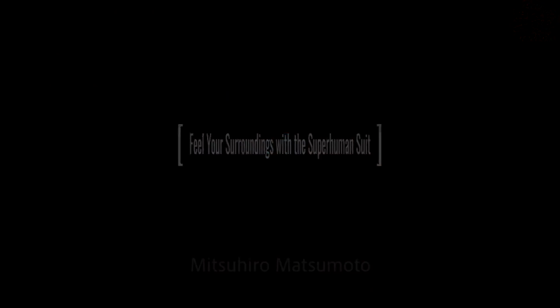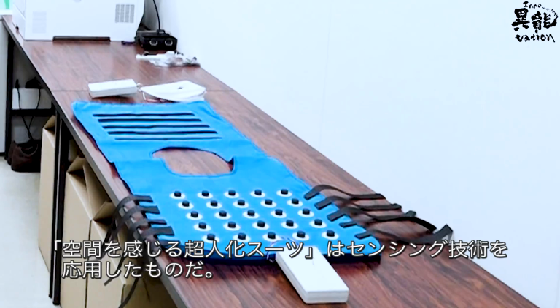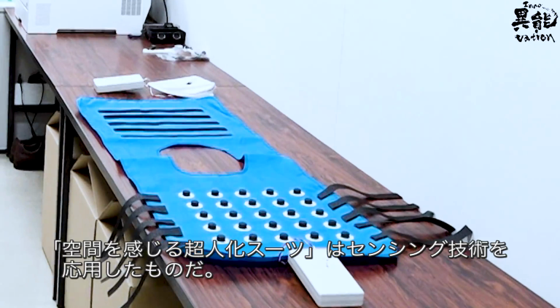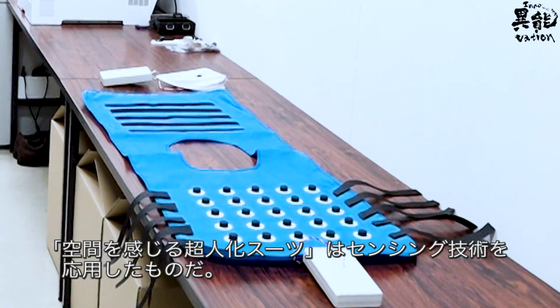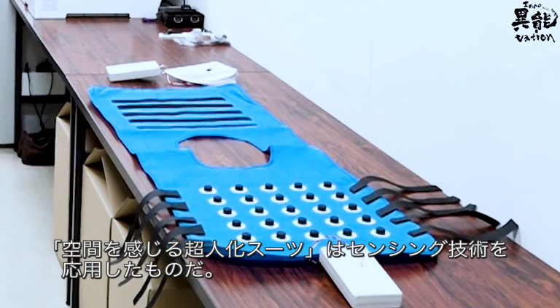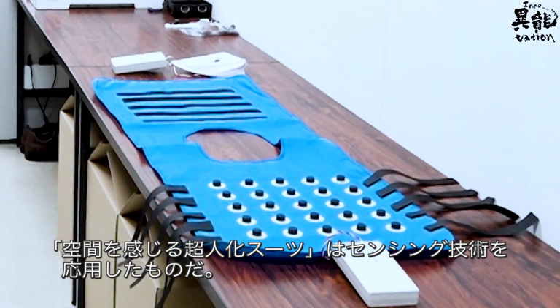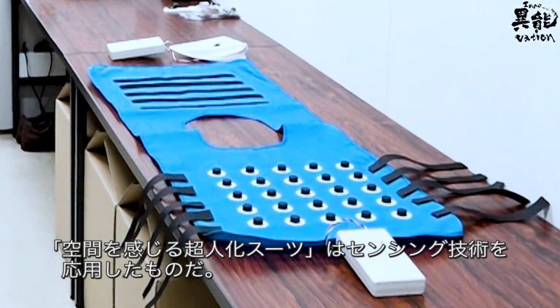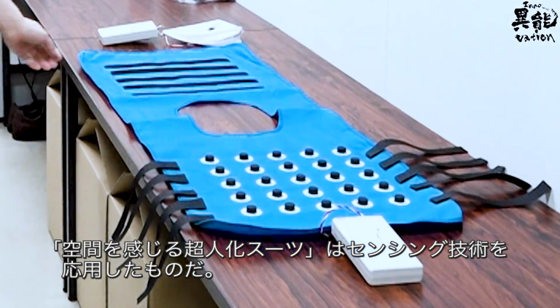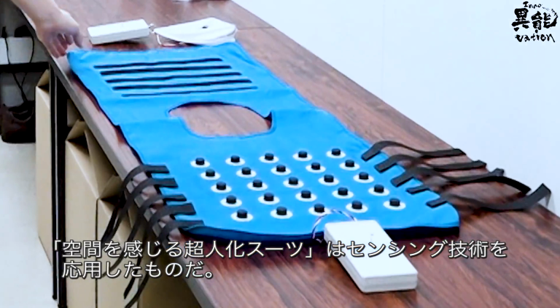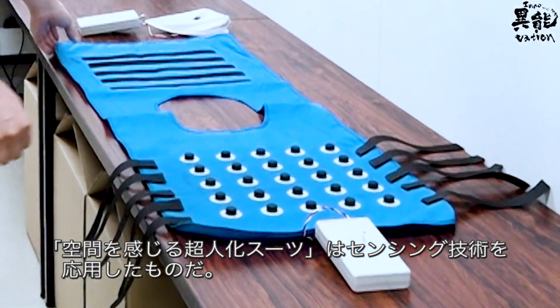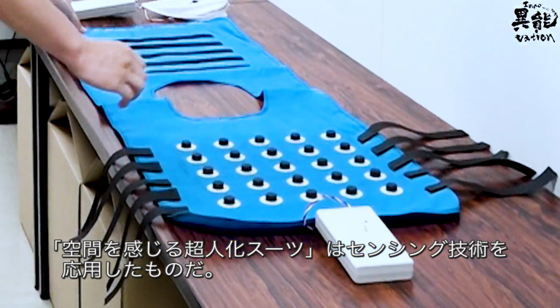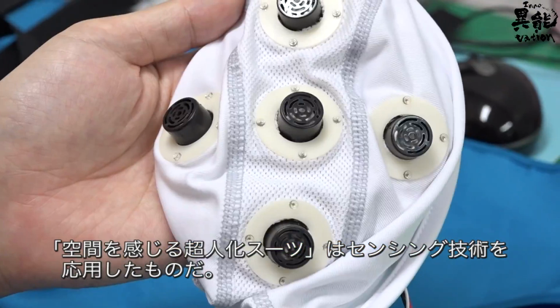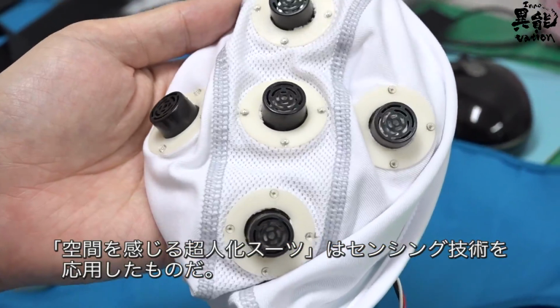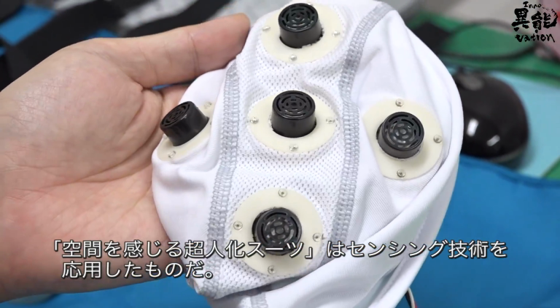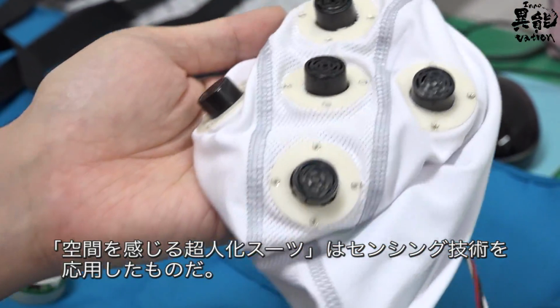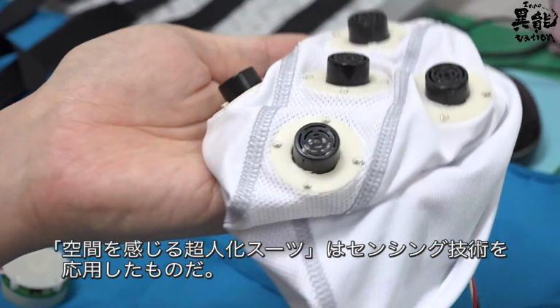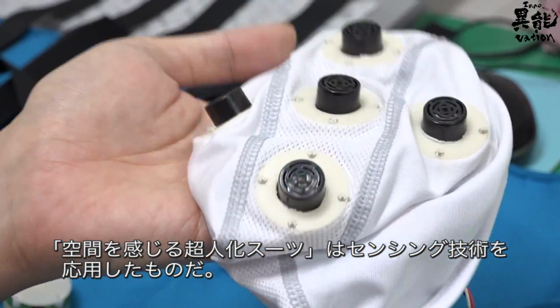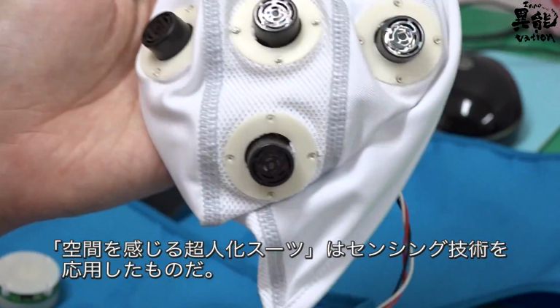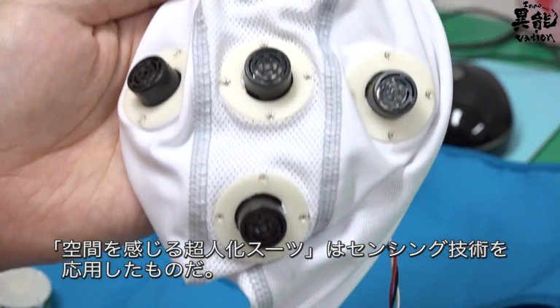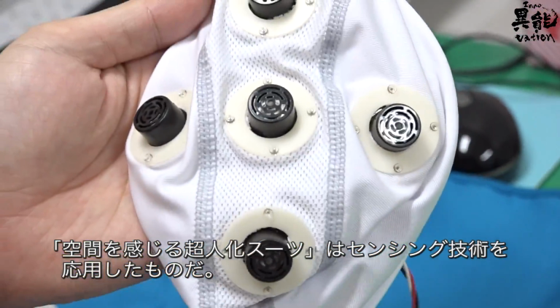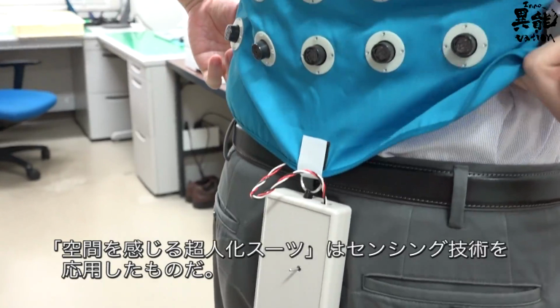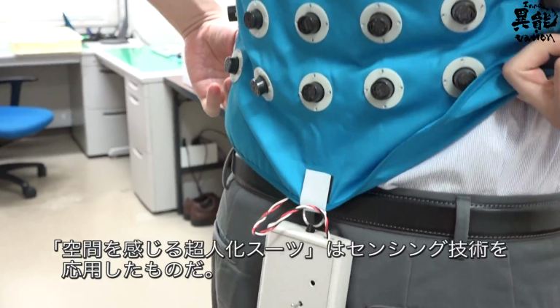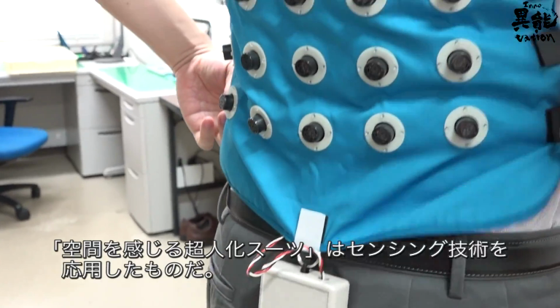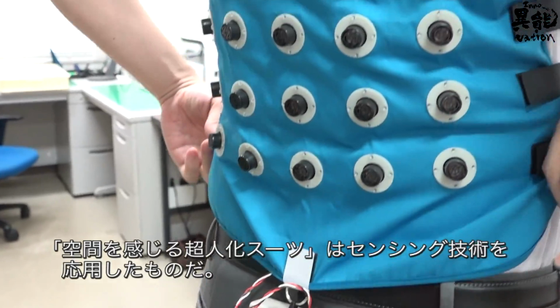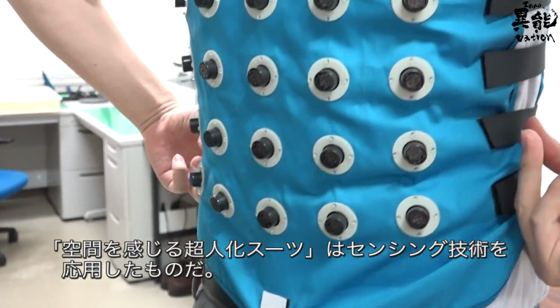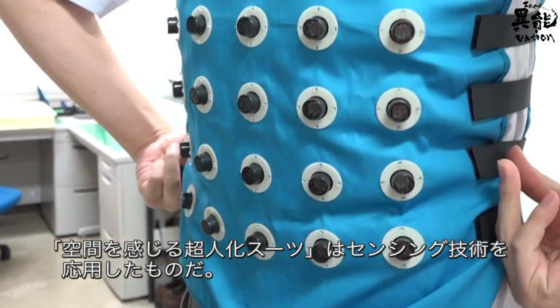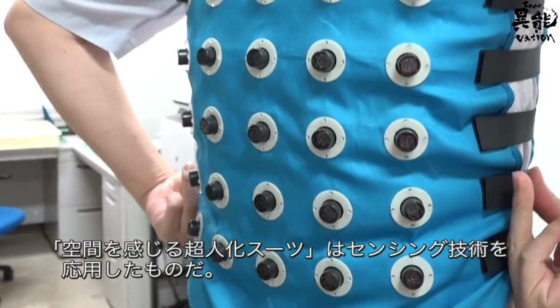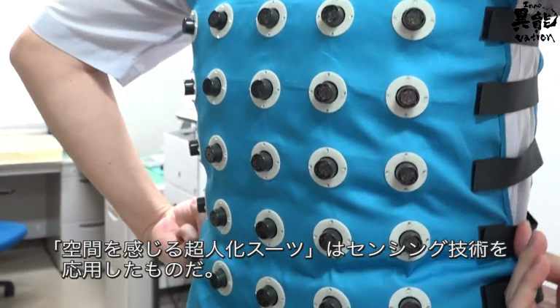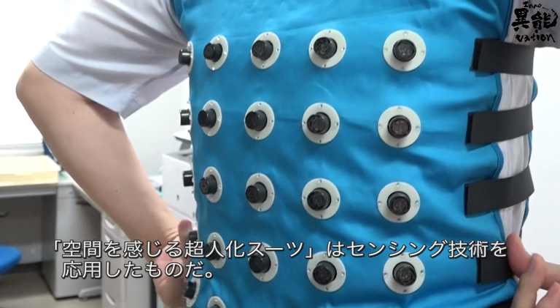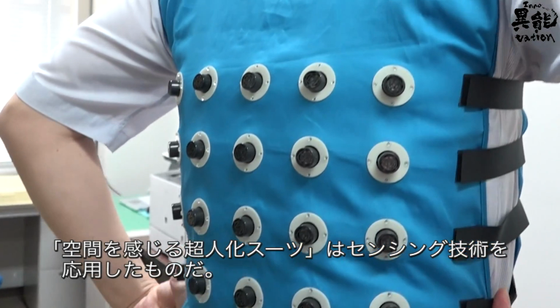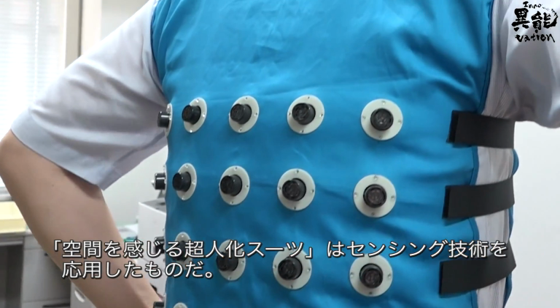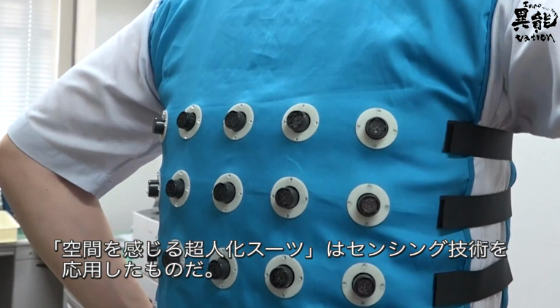This superhuman suit is a practical application of sensing technology and allows you to feel your surrounding environment.